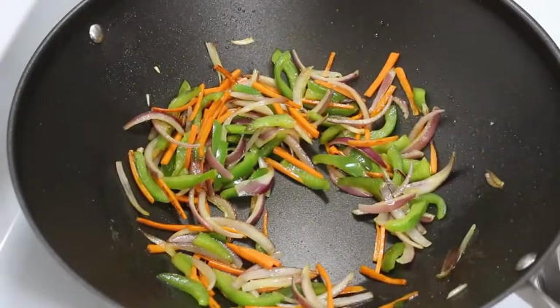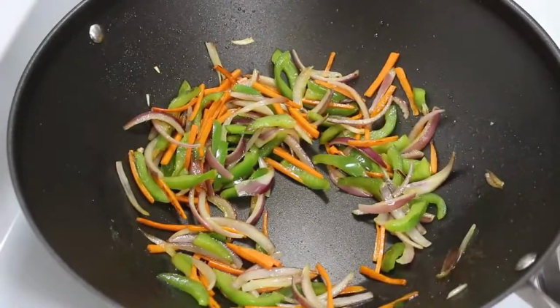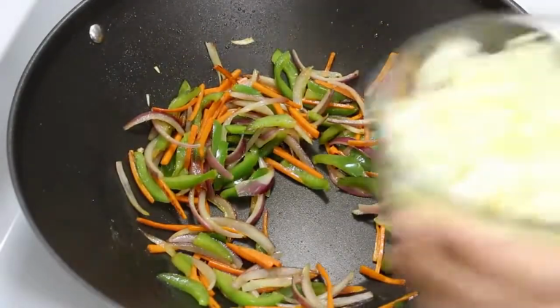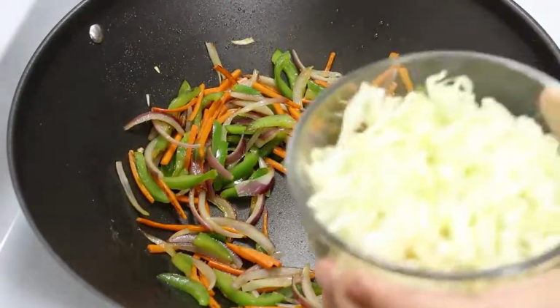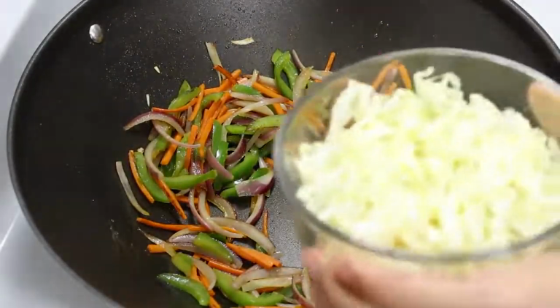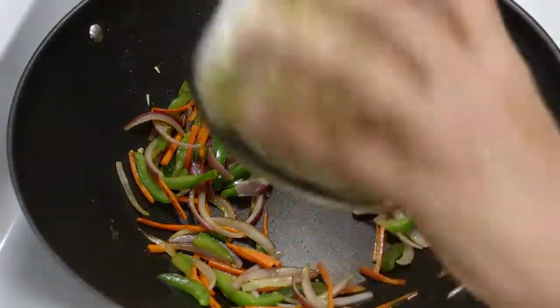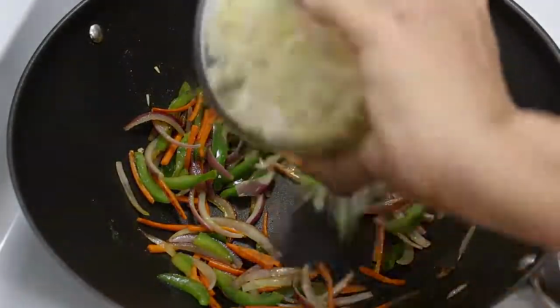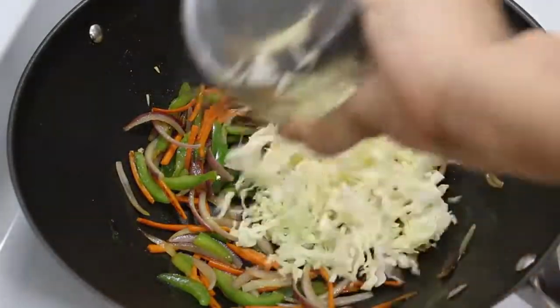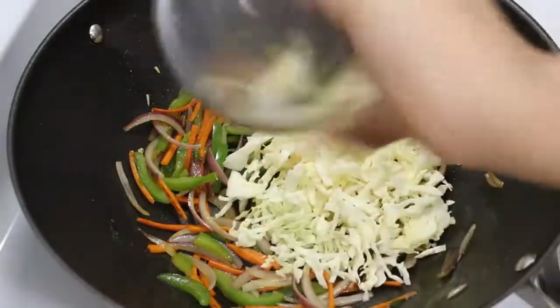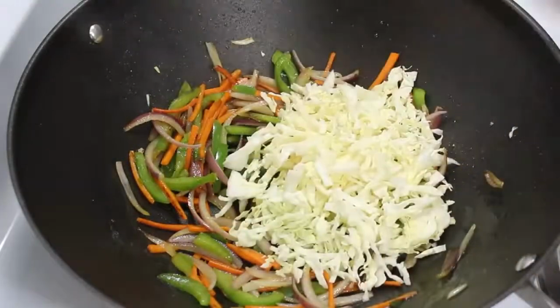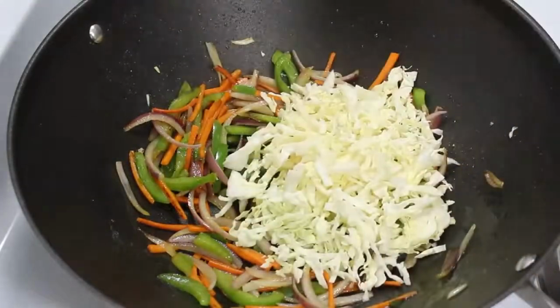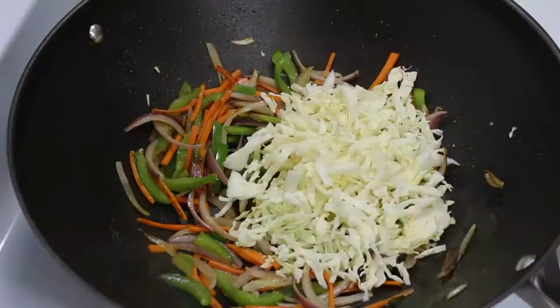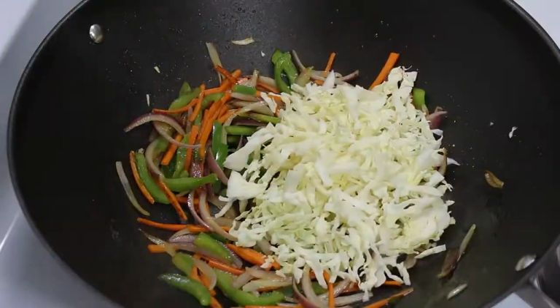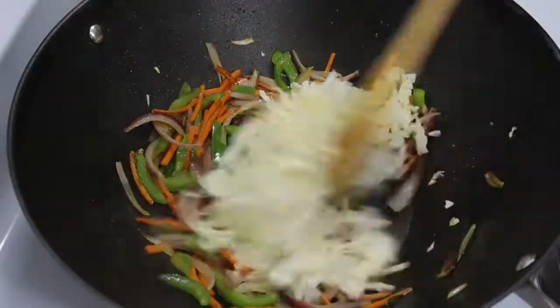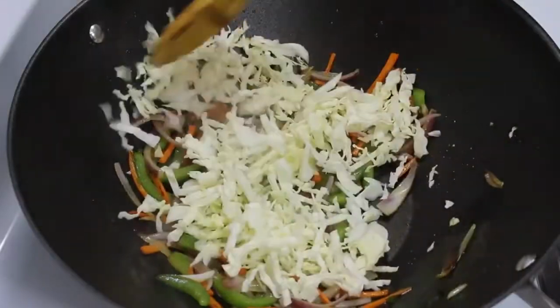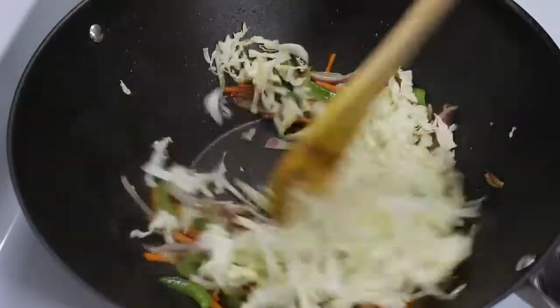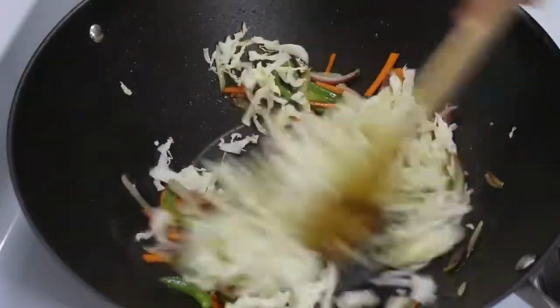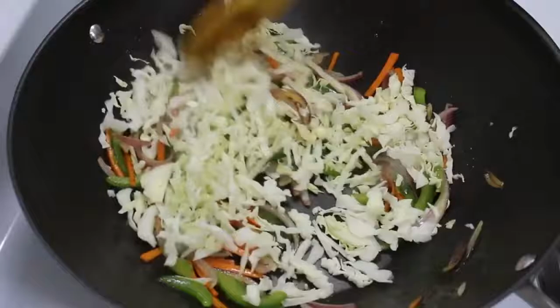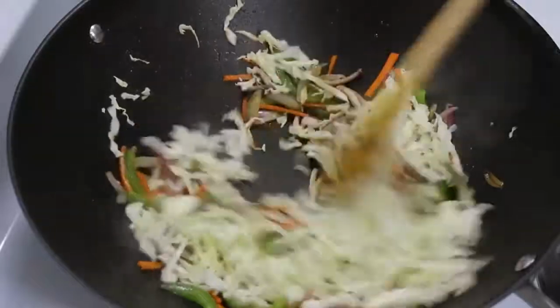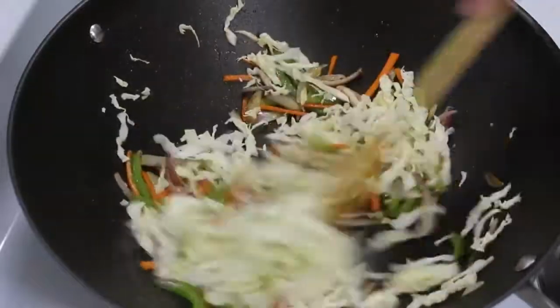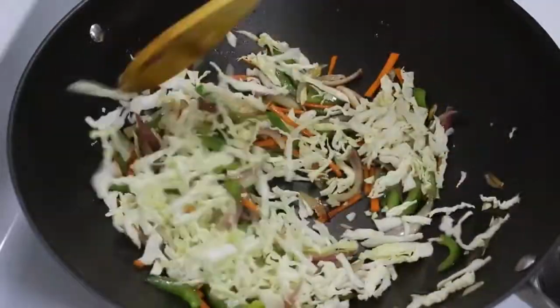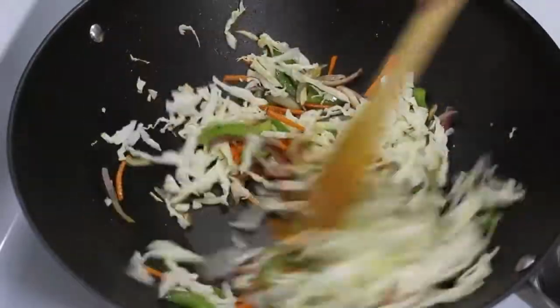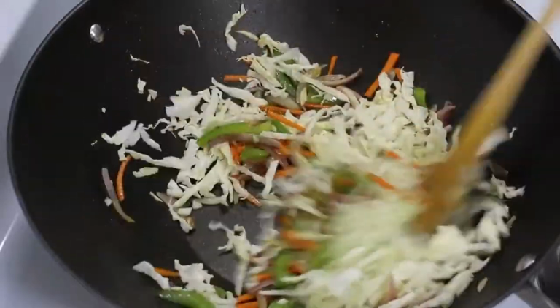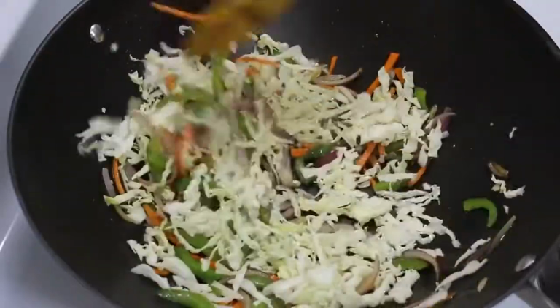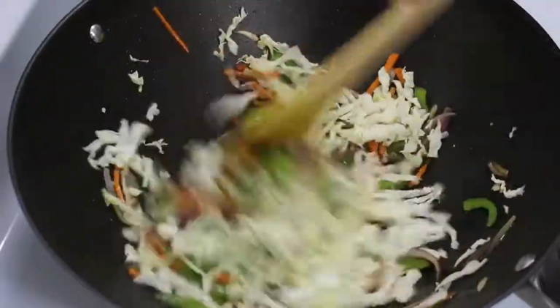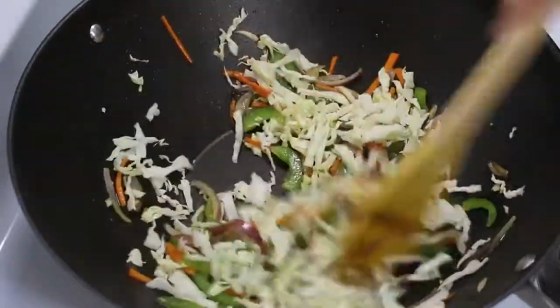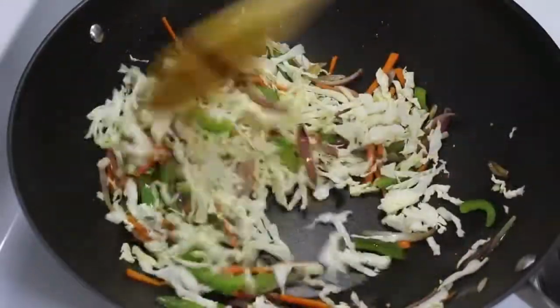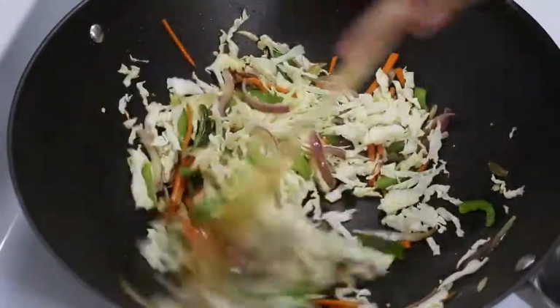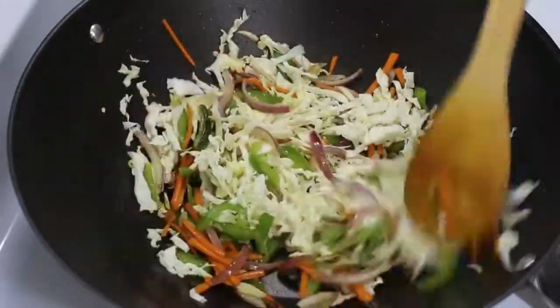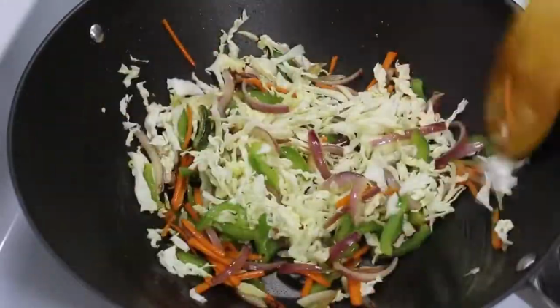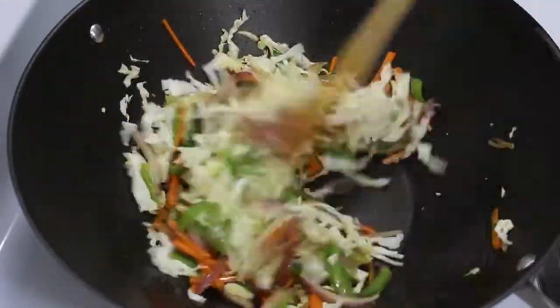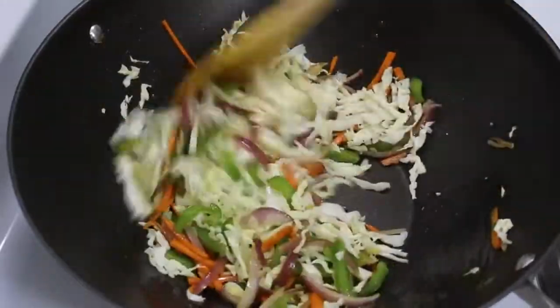After 4-5 minutes, add cabbage and cook it for another minute till cabbage is also cooked.